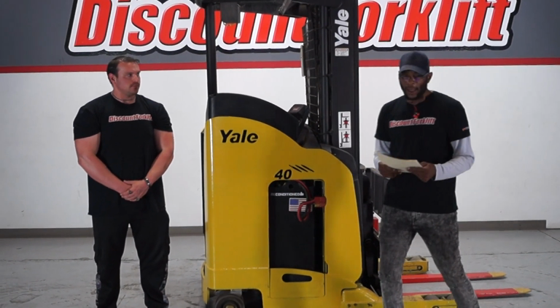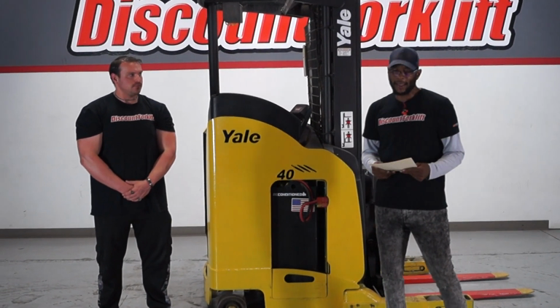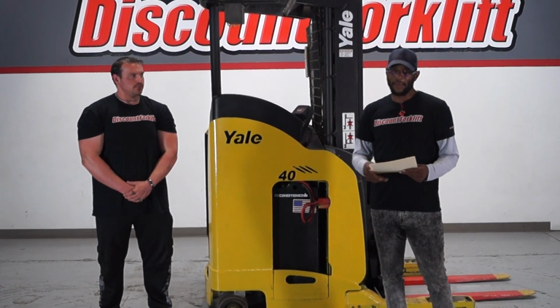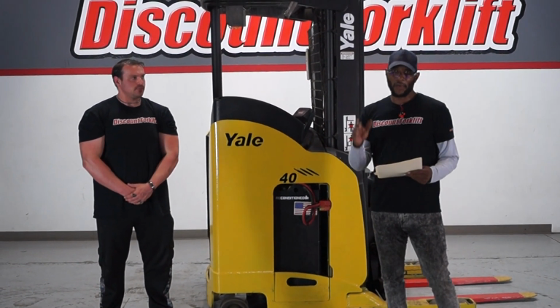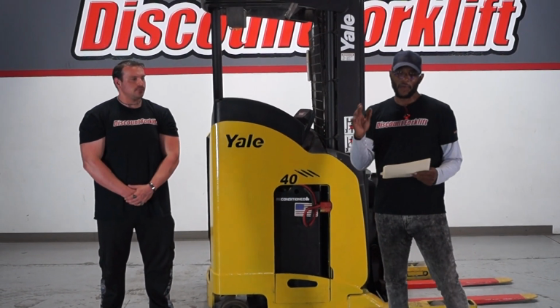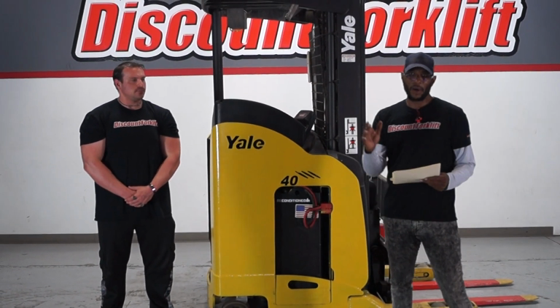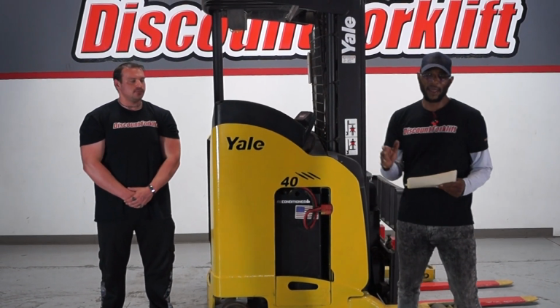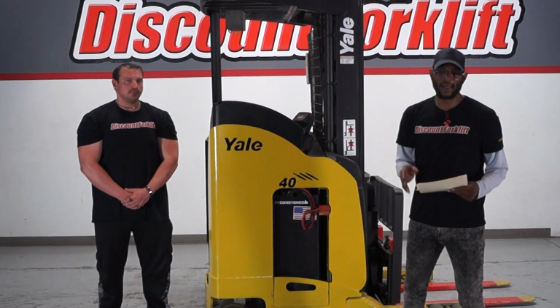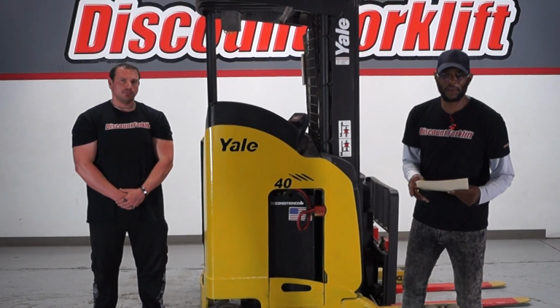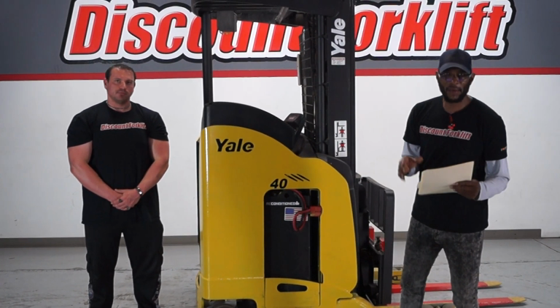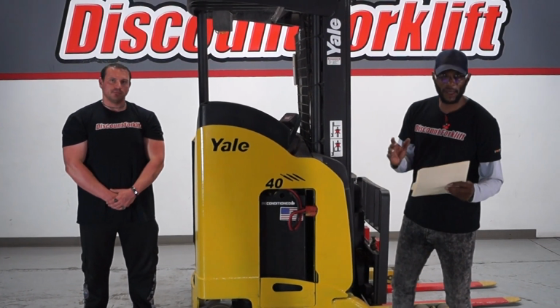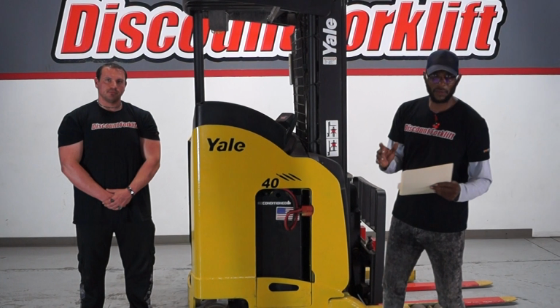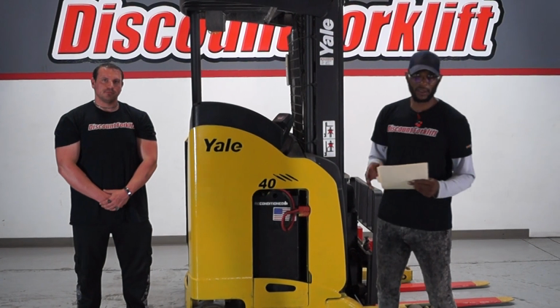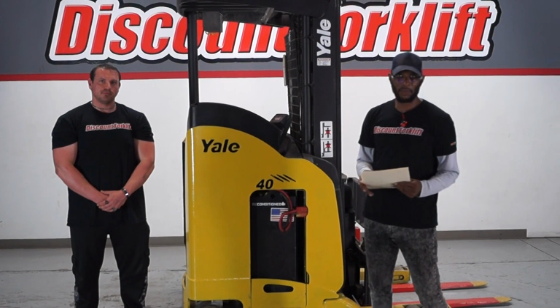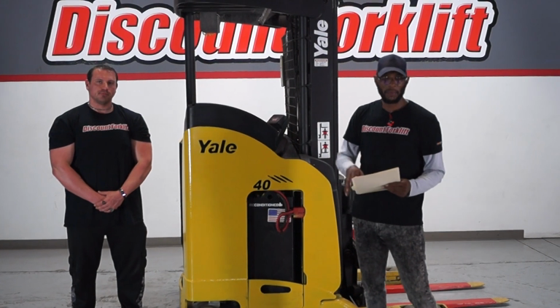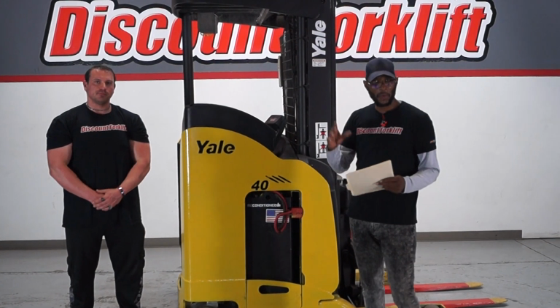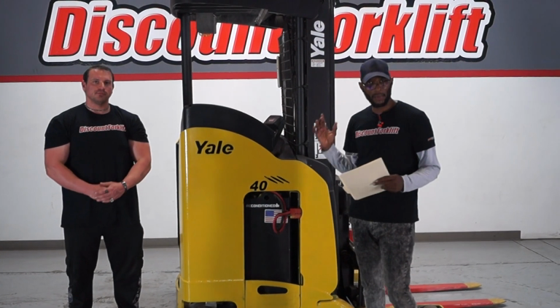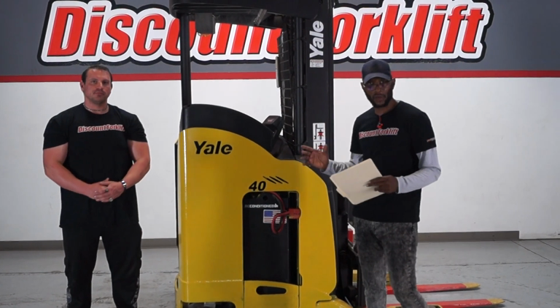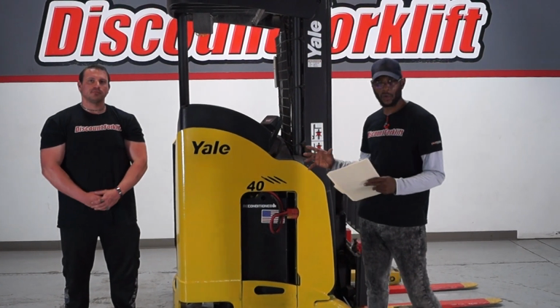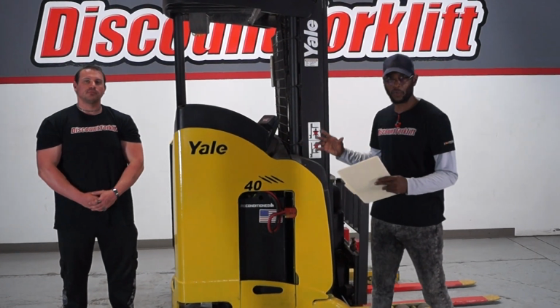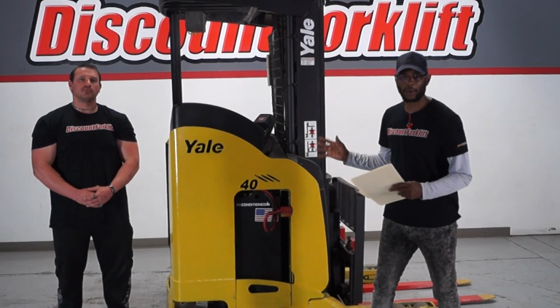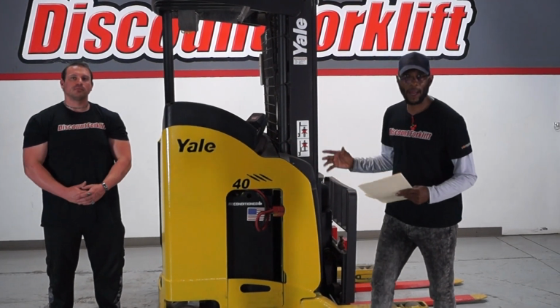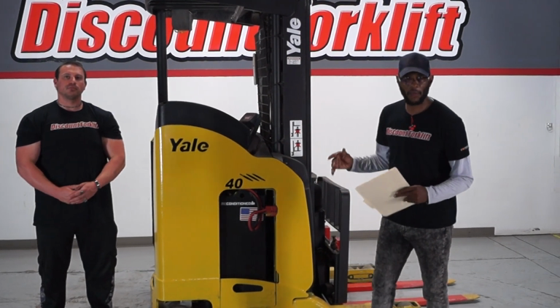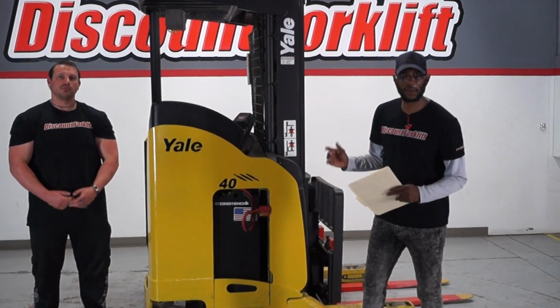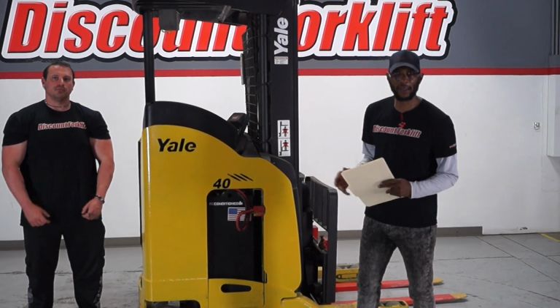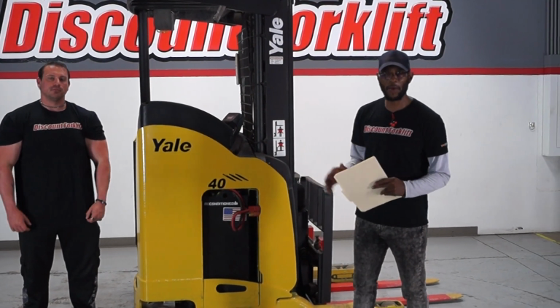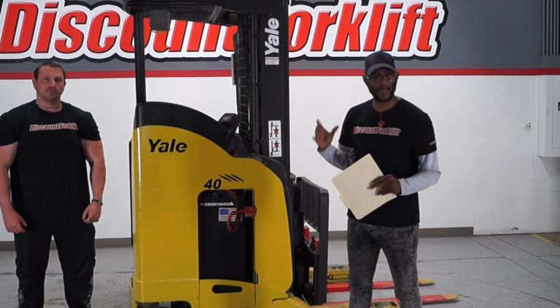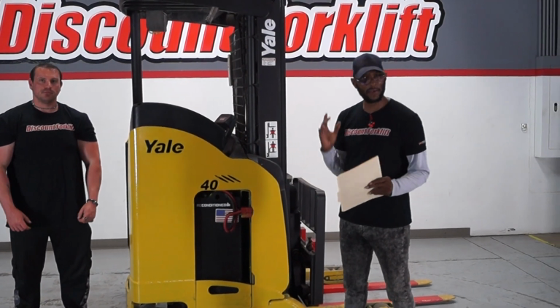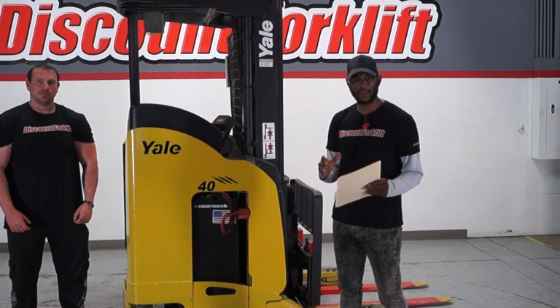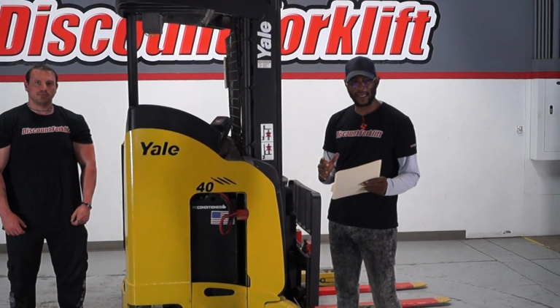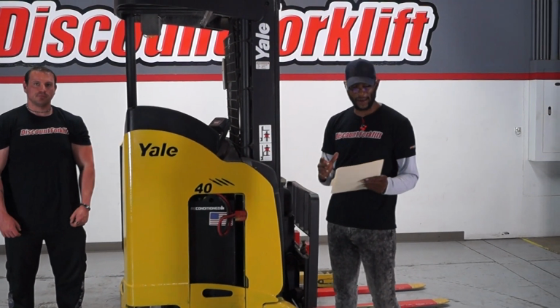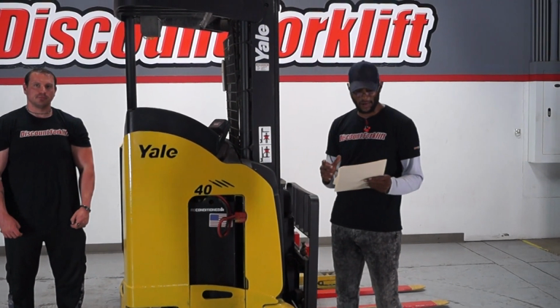Hey David, first of all, I want to thank you guys for being patient with this. We wanted to make sure it was working right before we sent it out. We got everything taken care of.